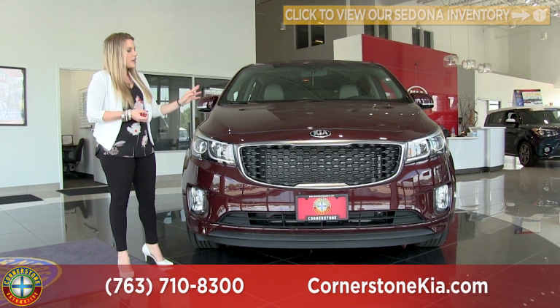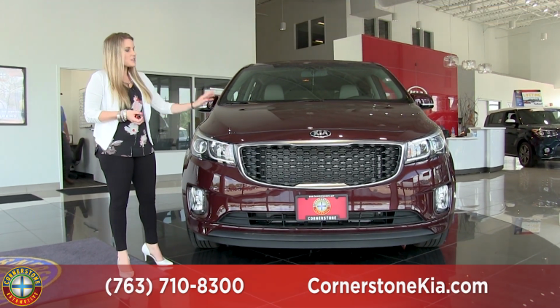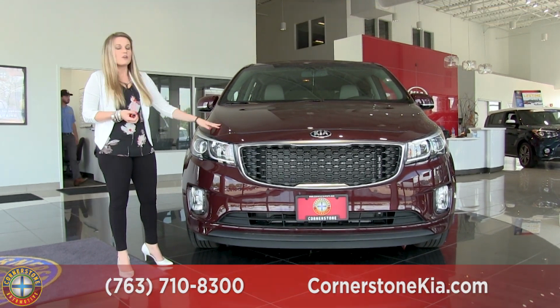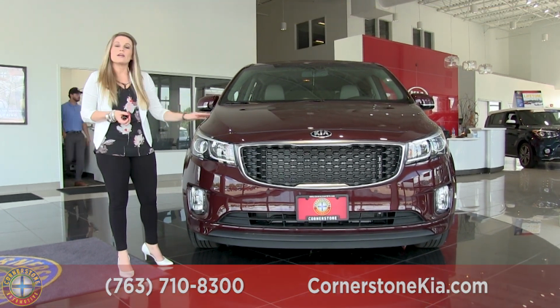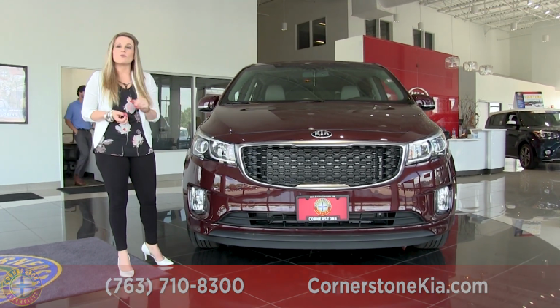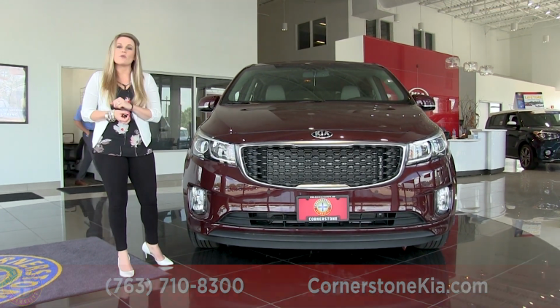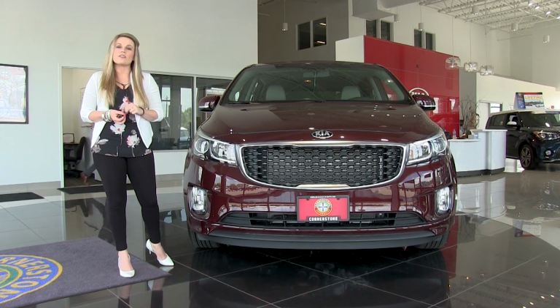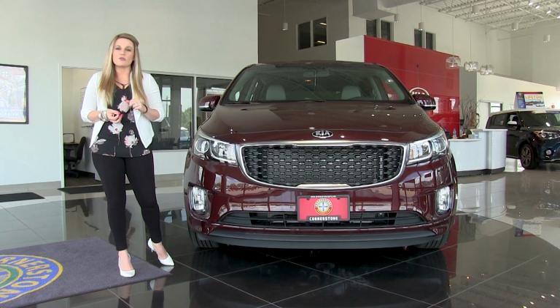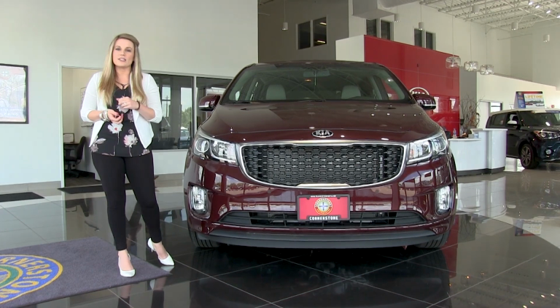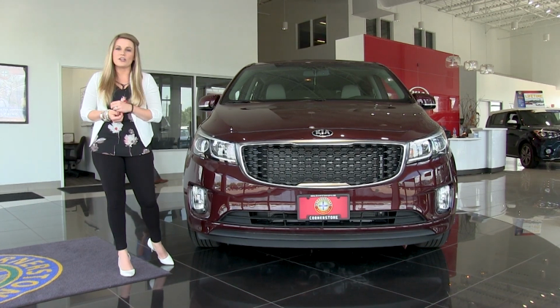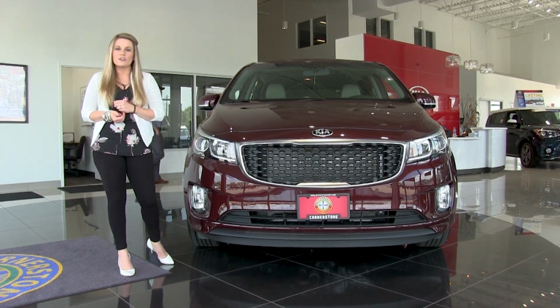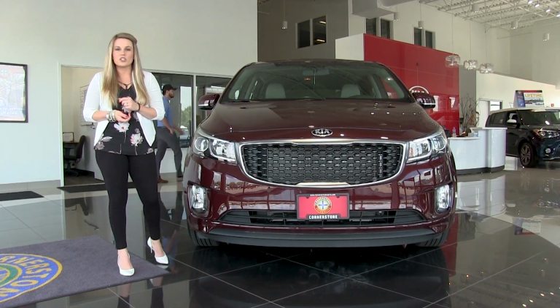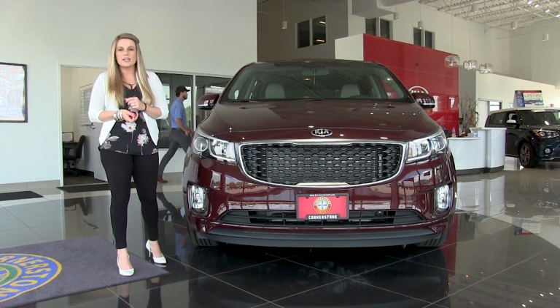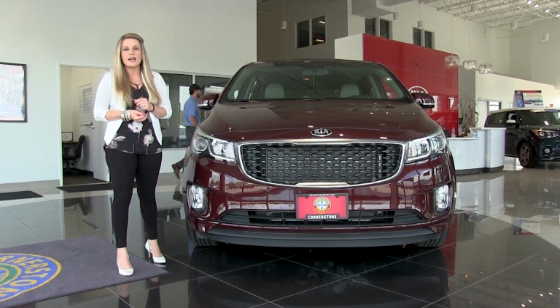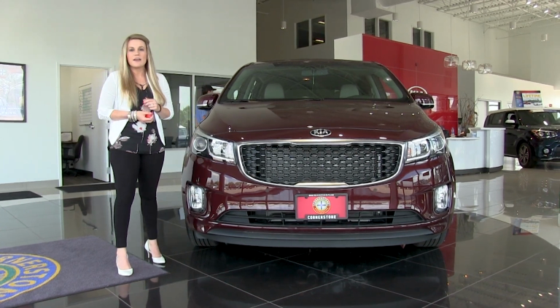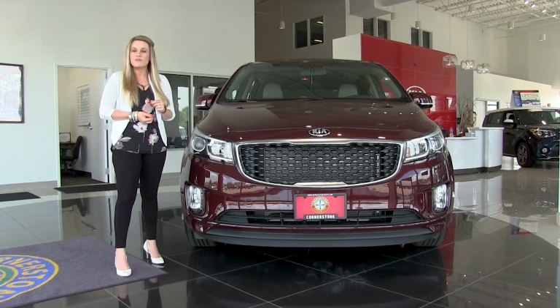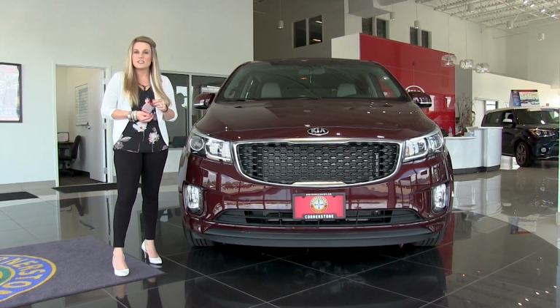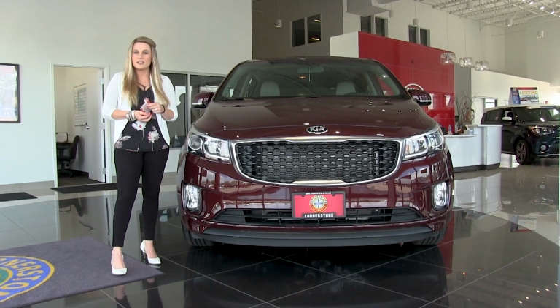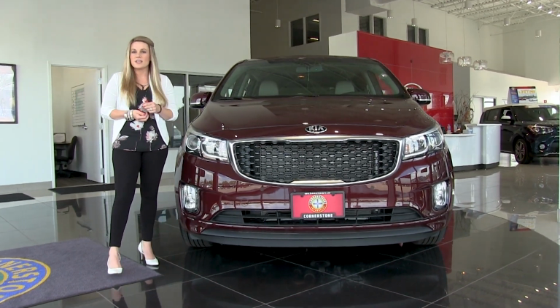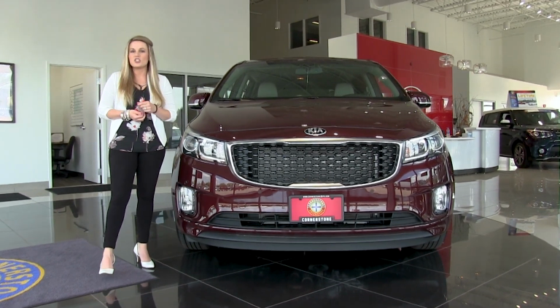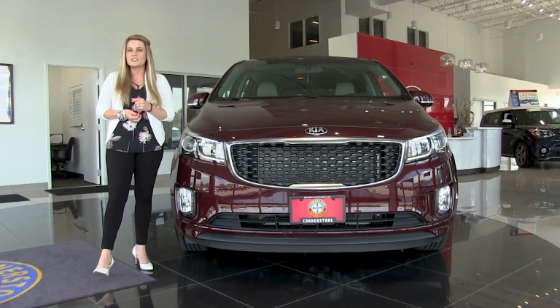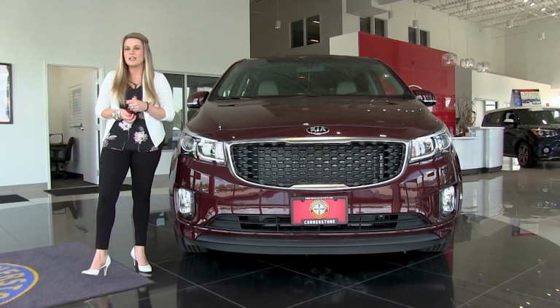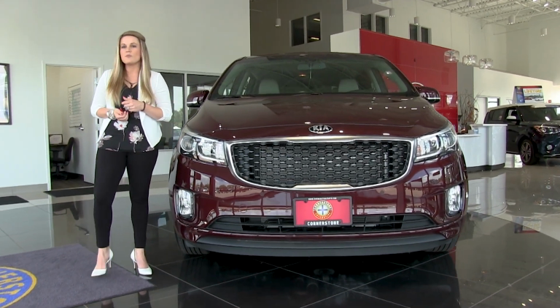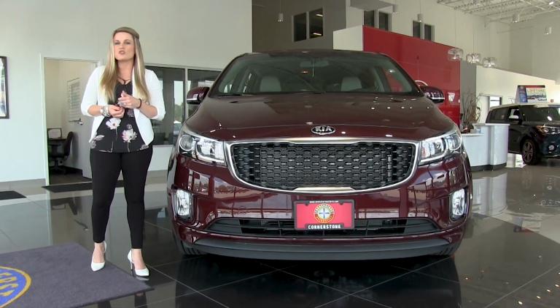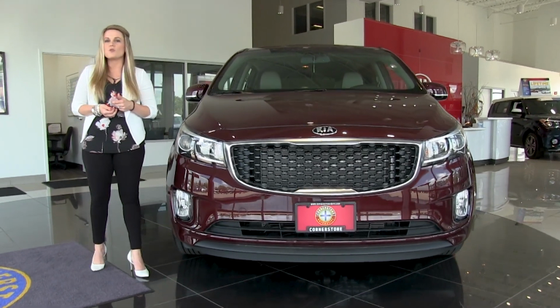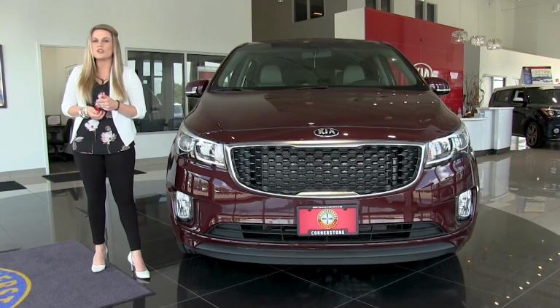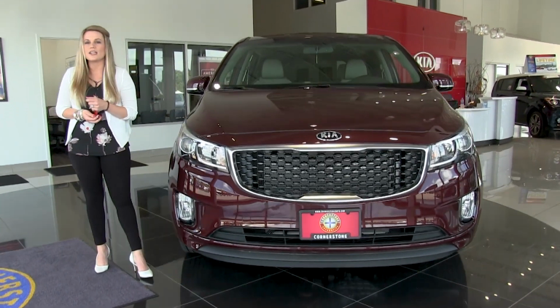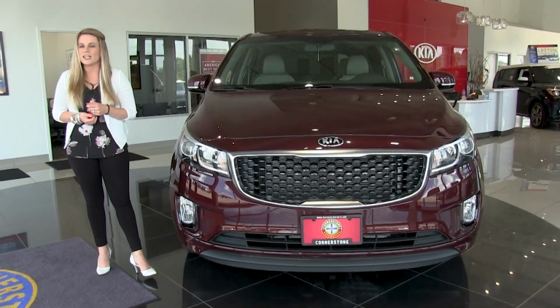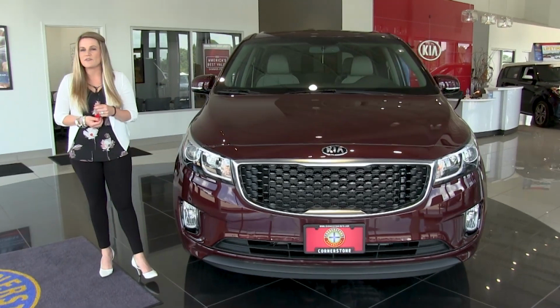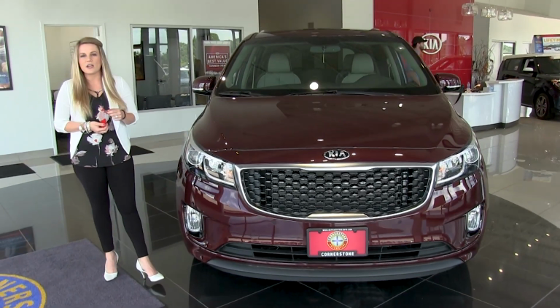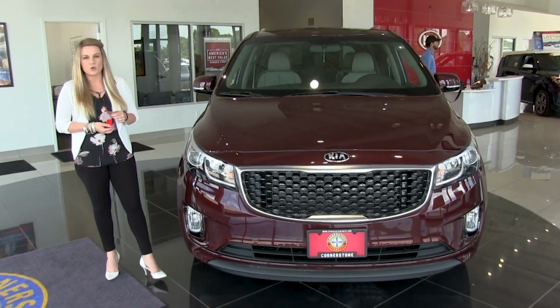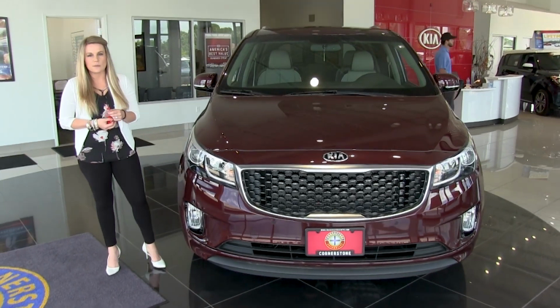It's powered by a 3.3-liter GDI V6 engine that's going to get you about 285 horsepower.